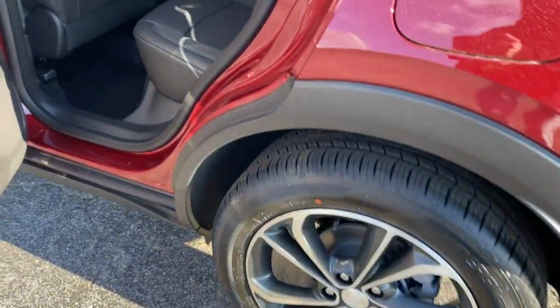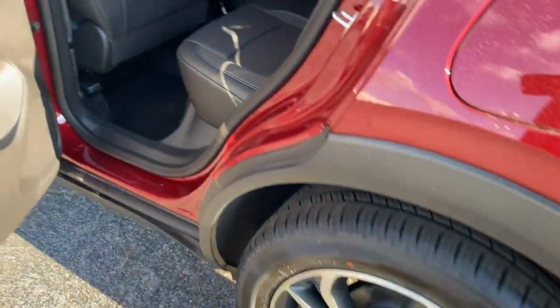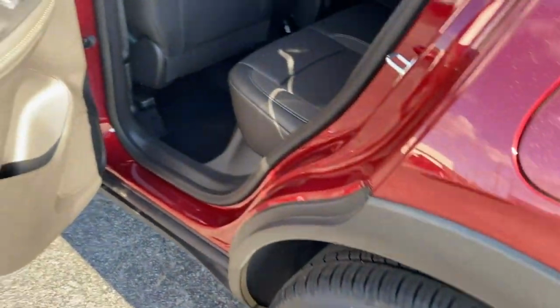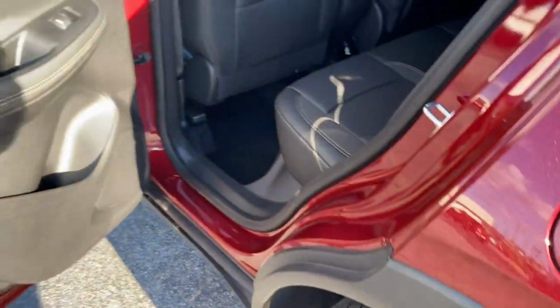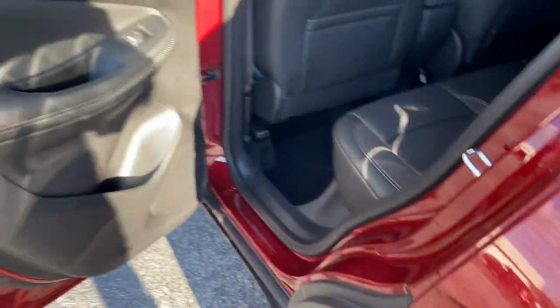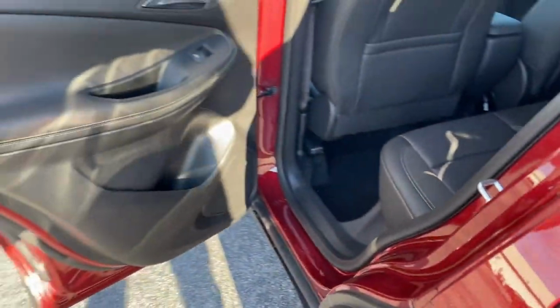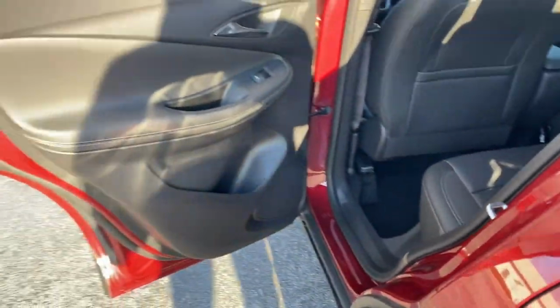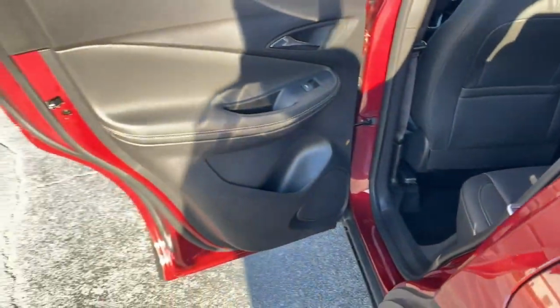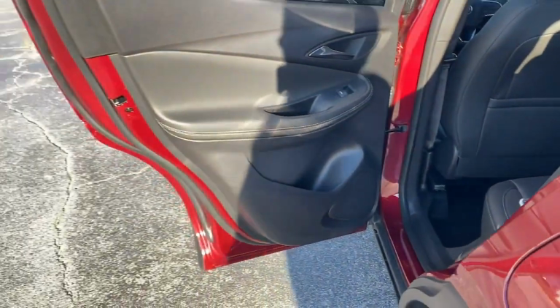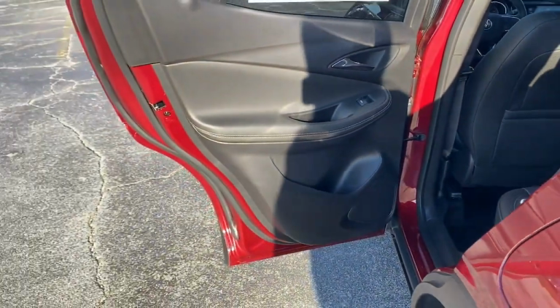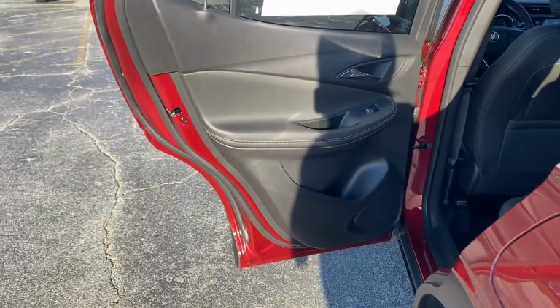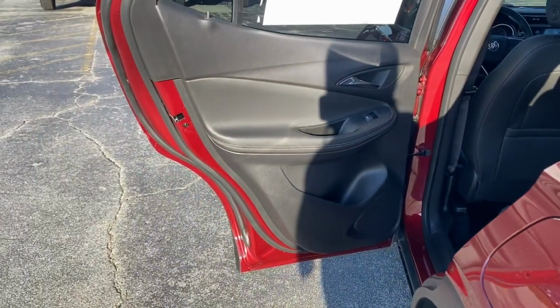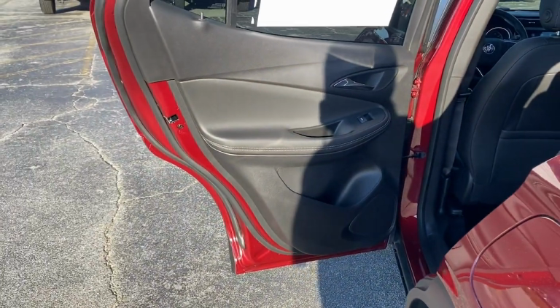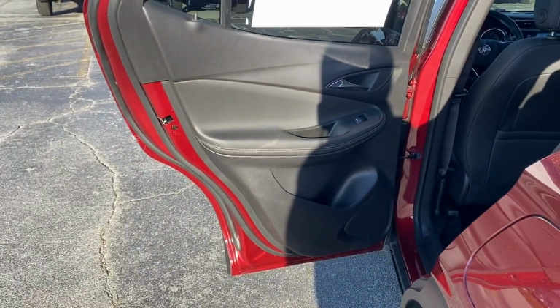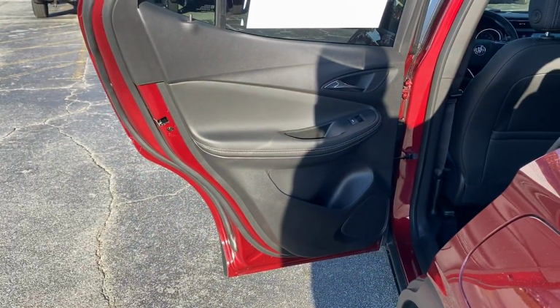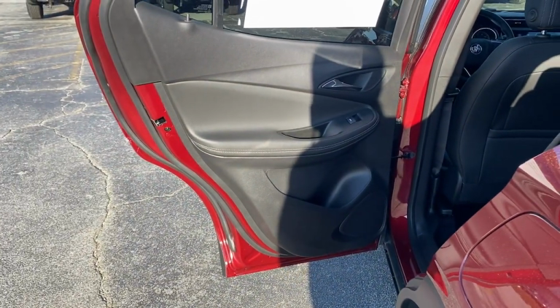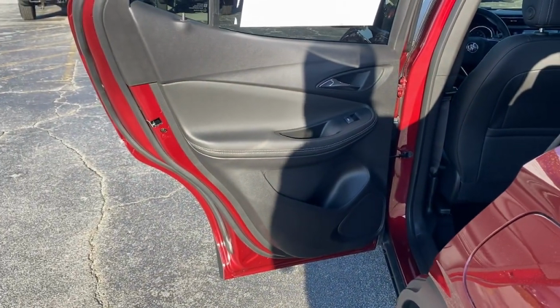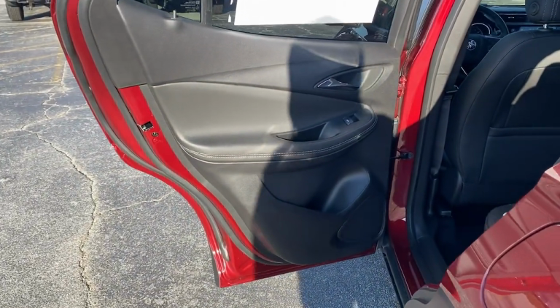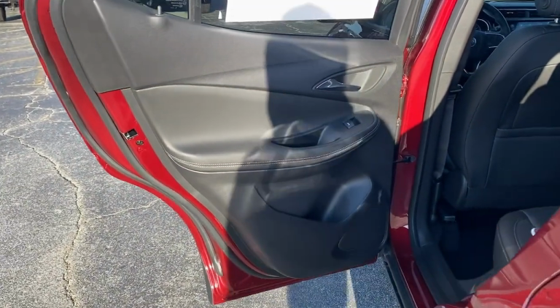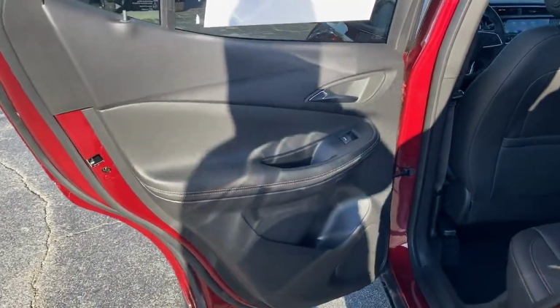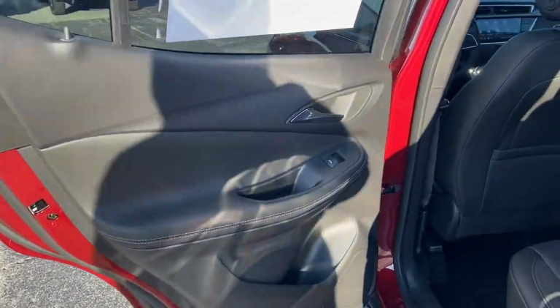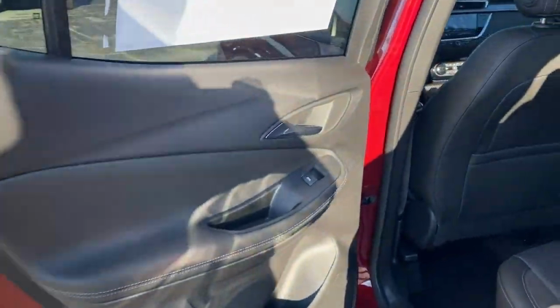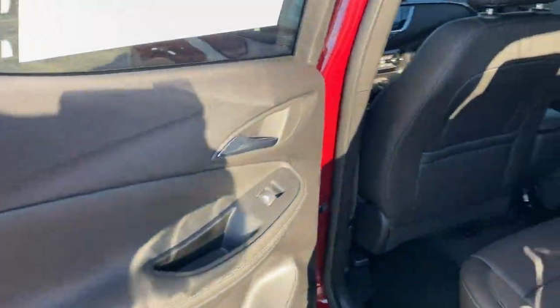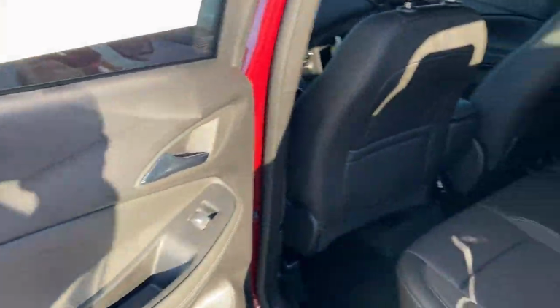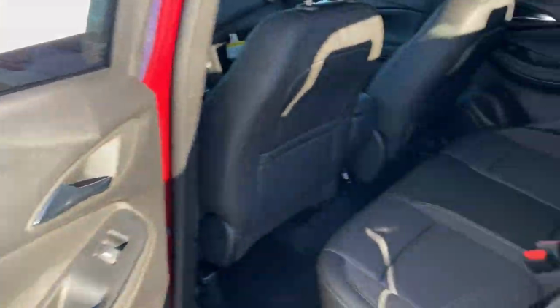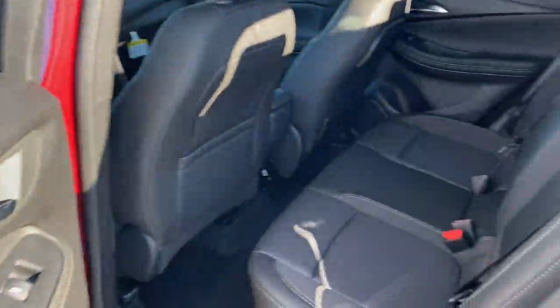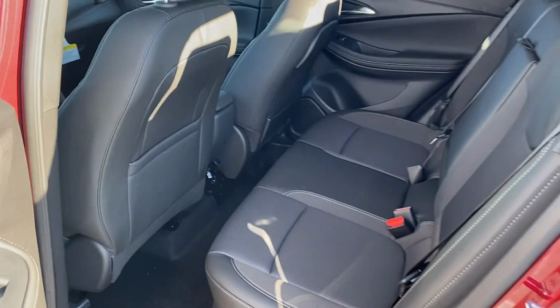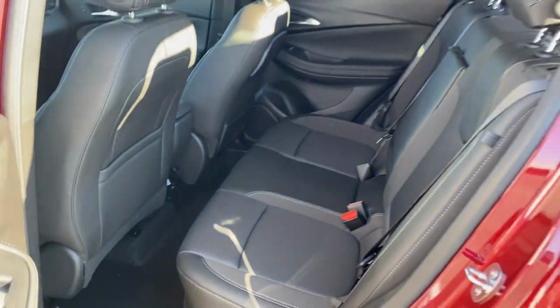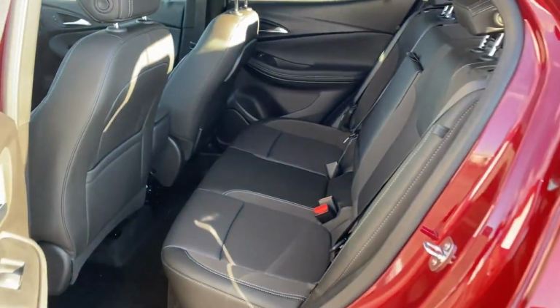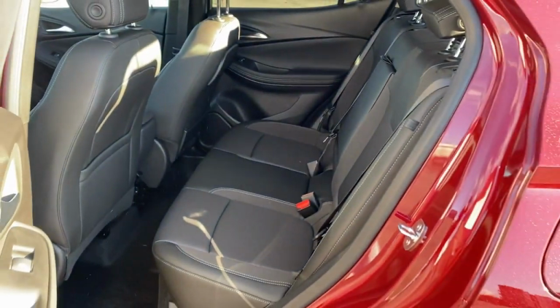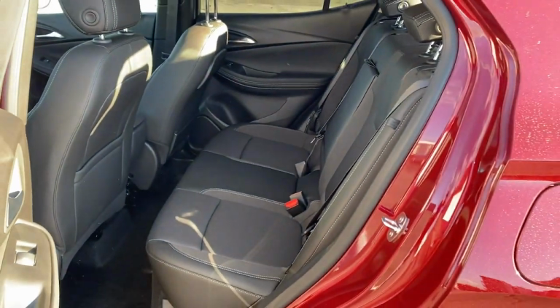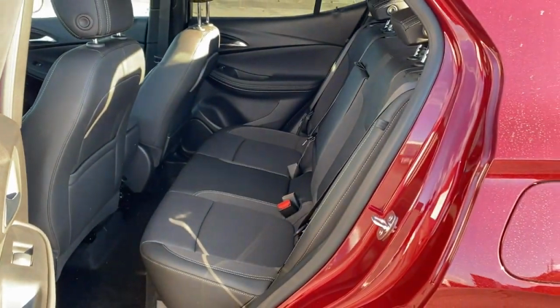Be connected, be efficient, have fun in an SUV that gives you that bring it on feeling. Drive the Encore.